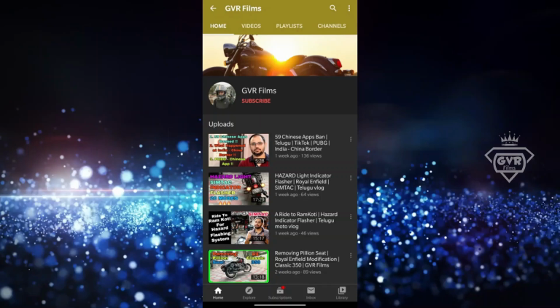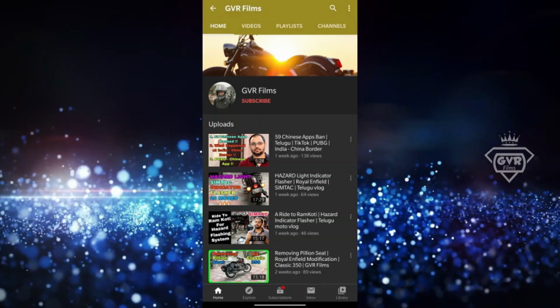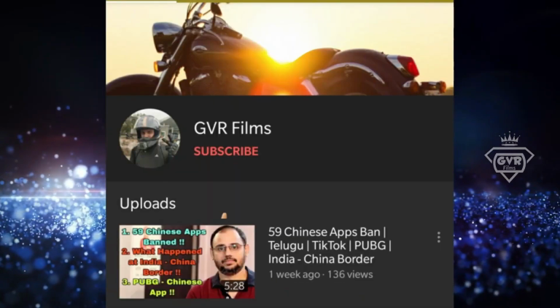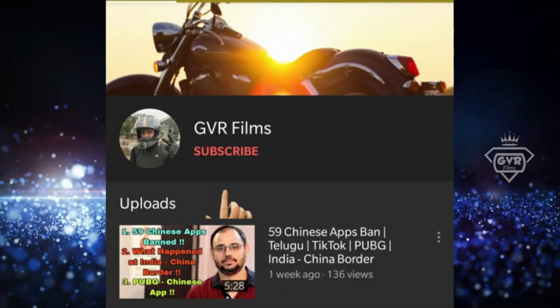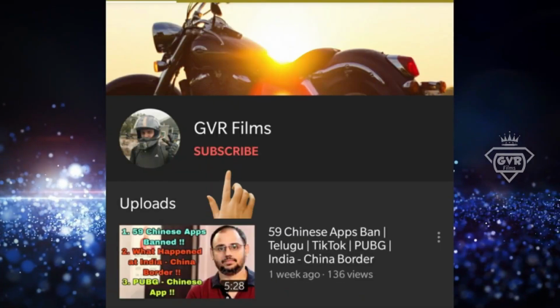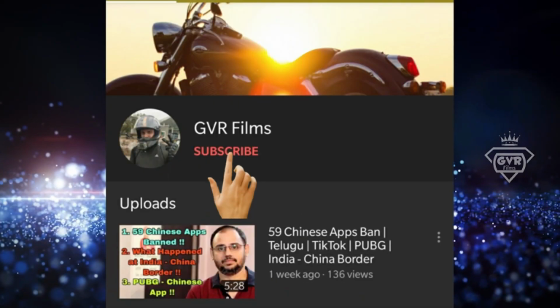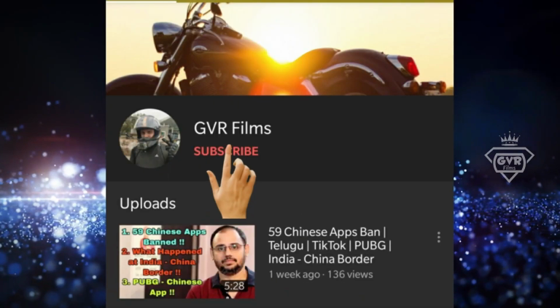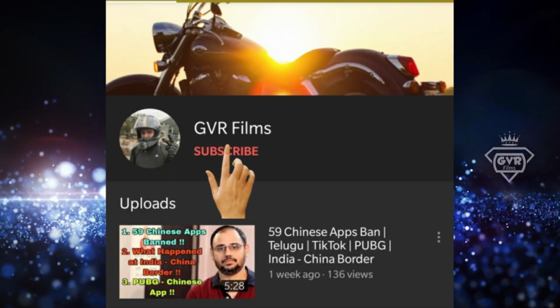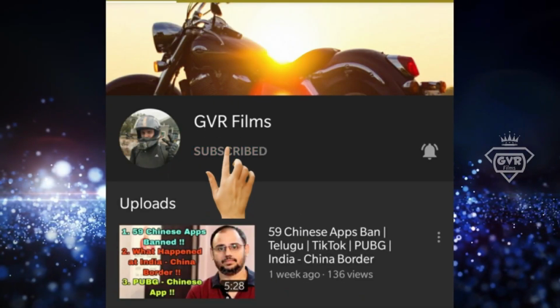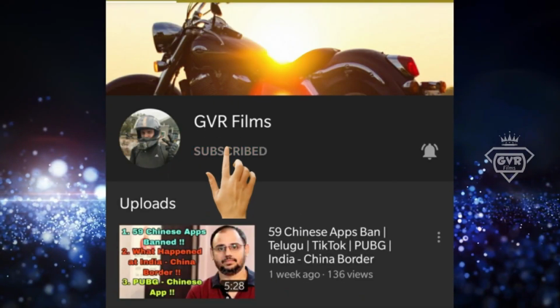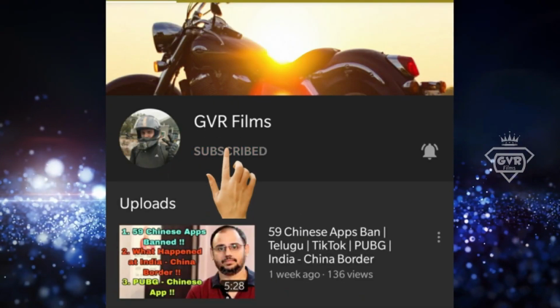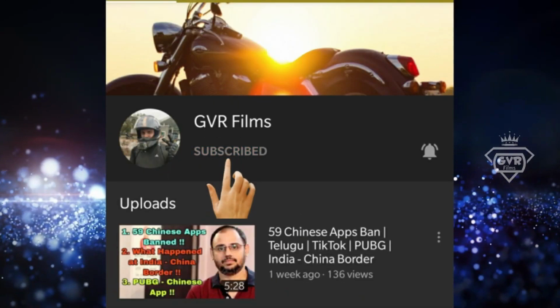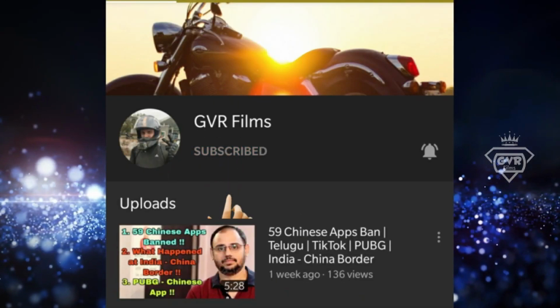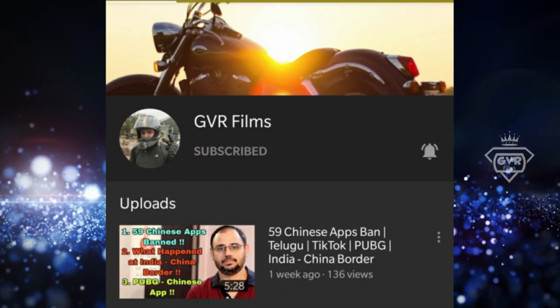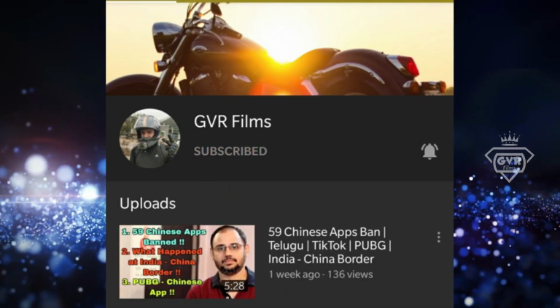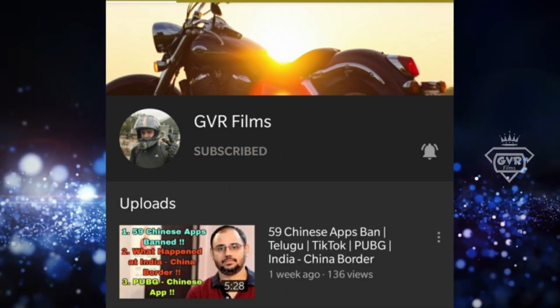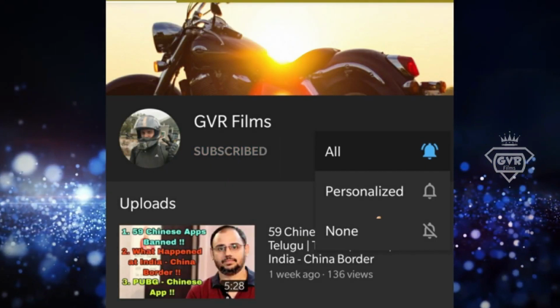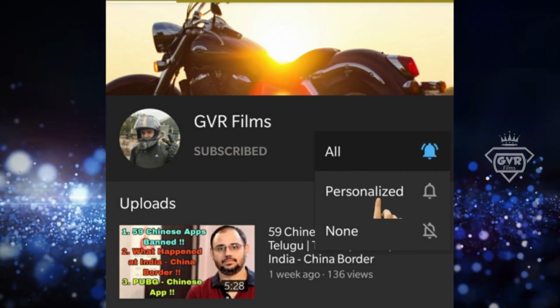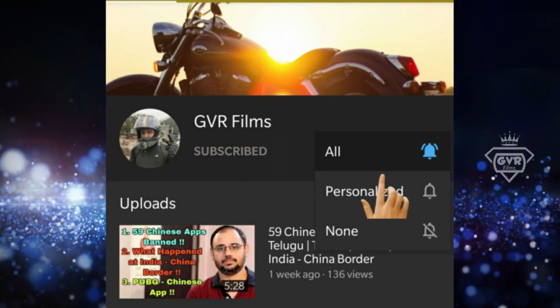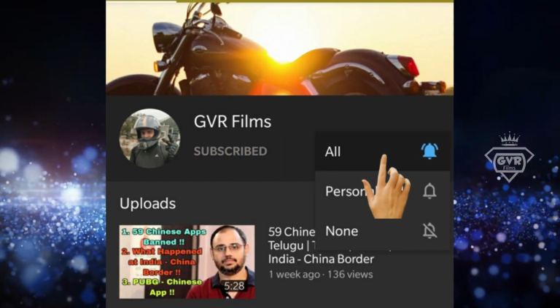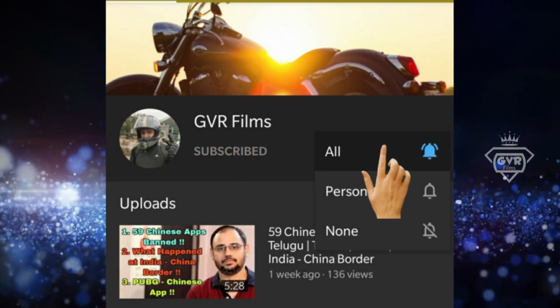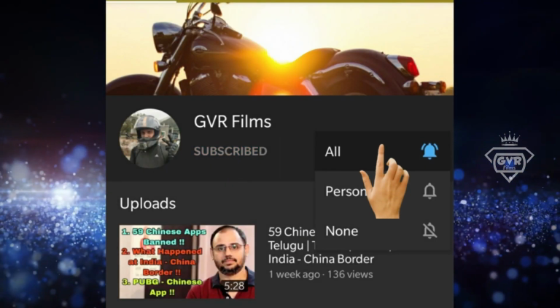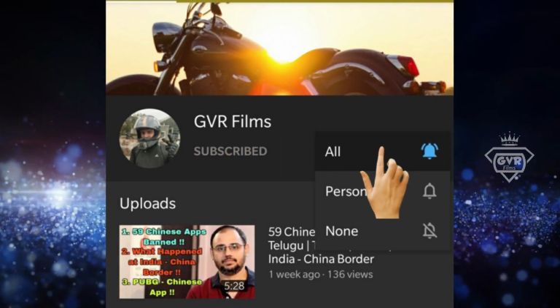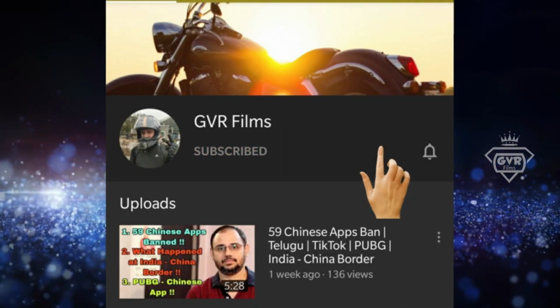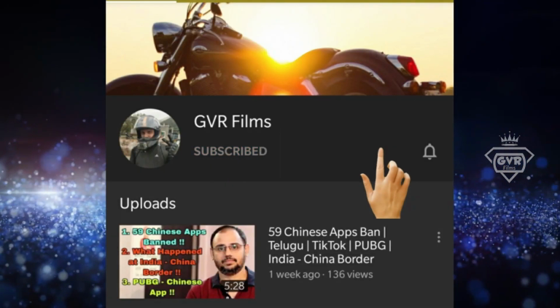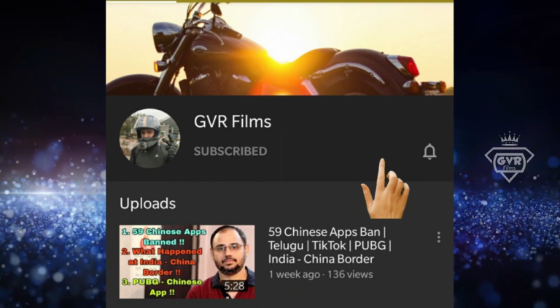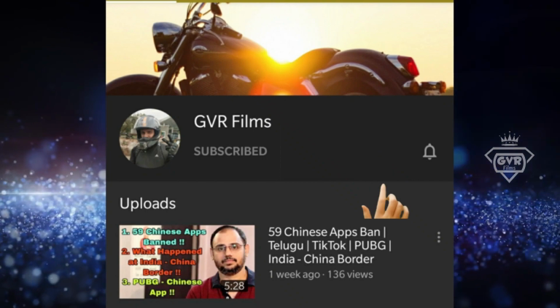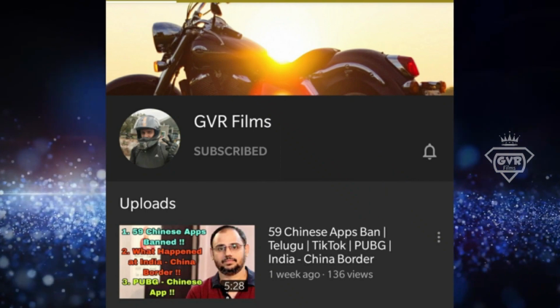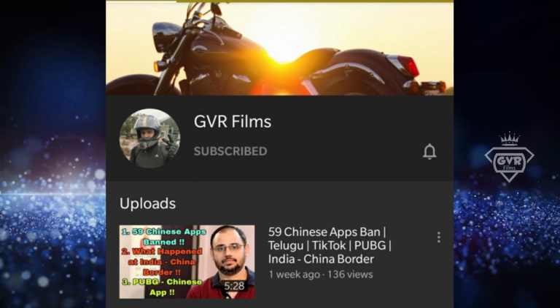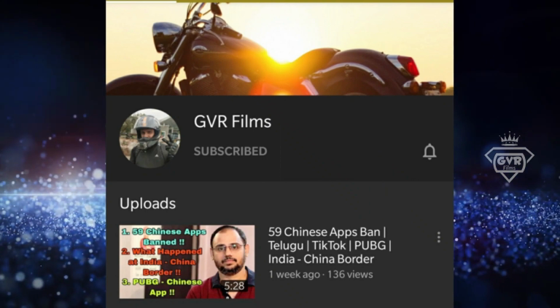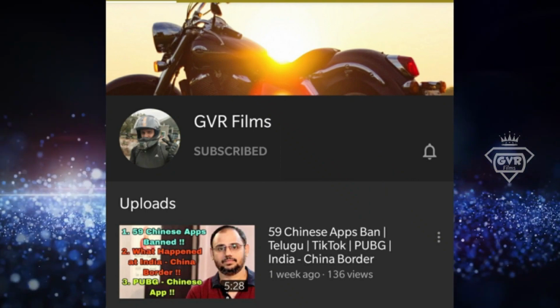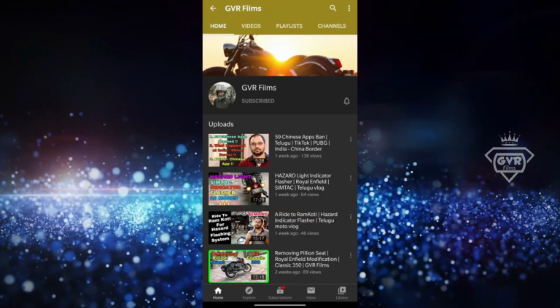Subscribe to my GVR Films channel and press the bell icon for biking related videos.